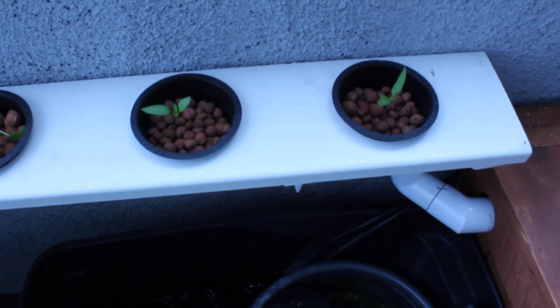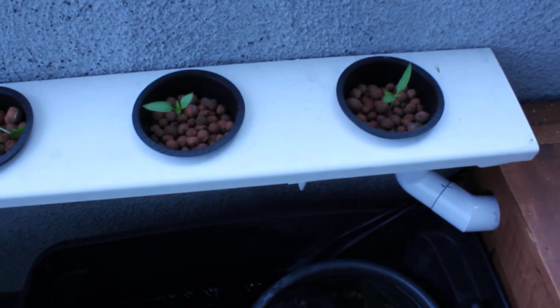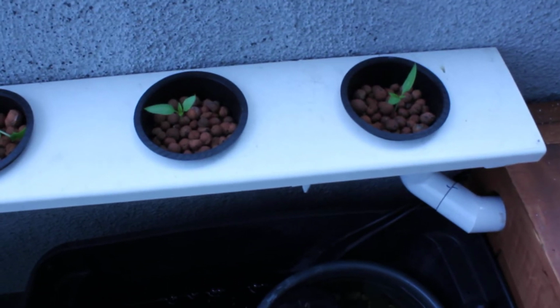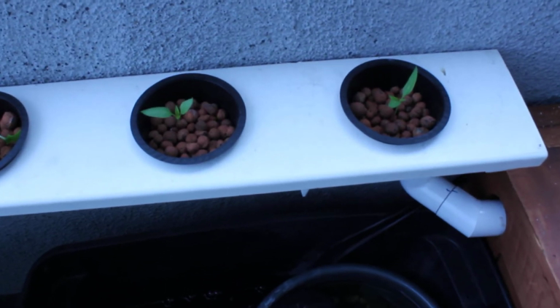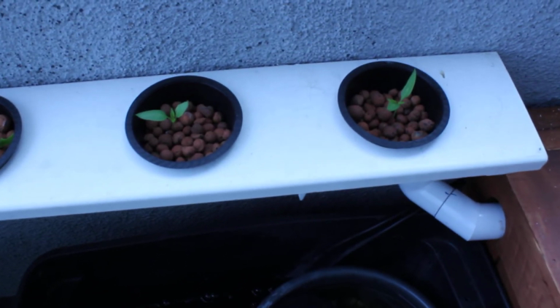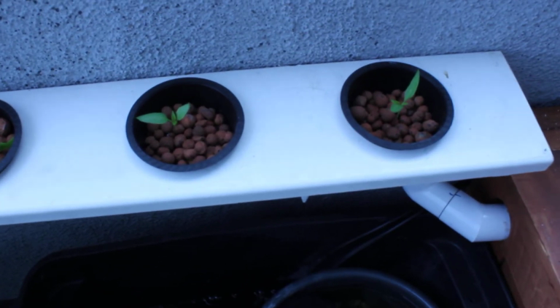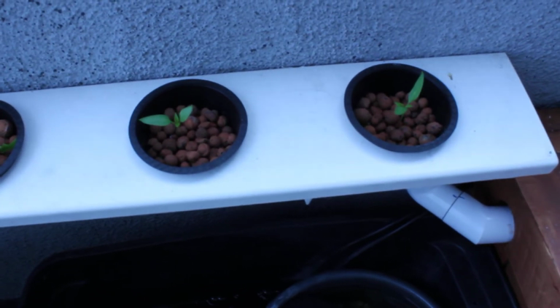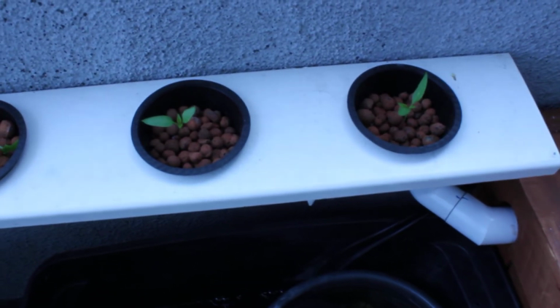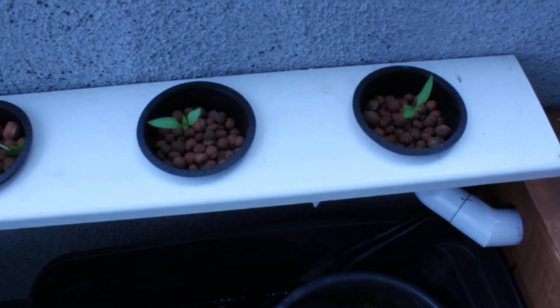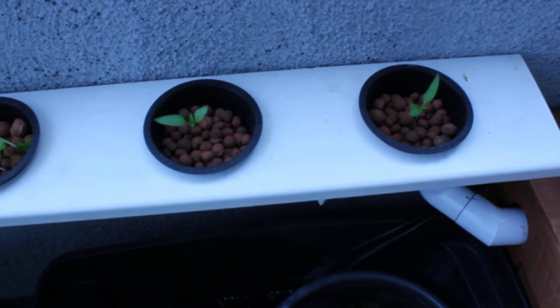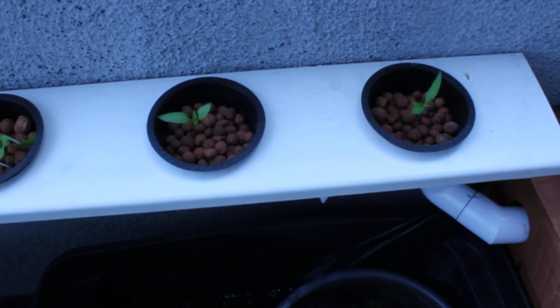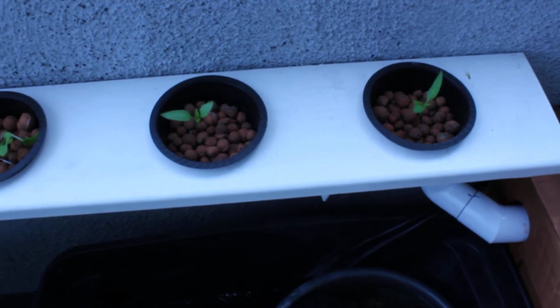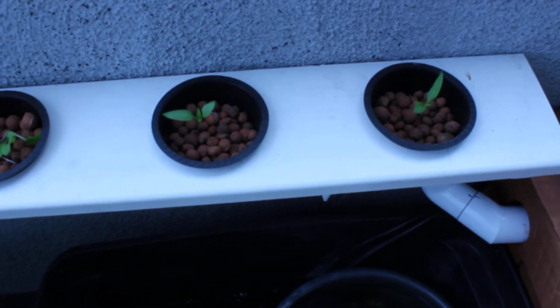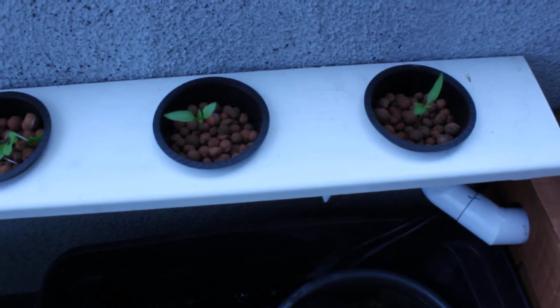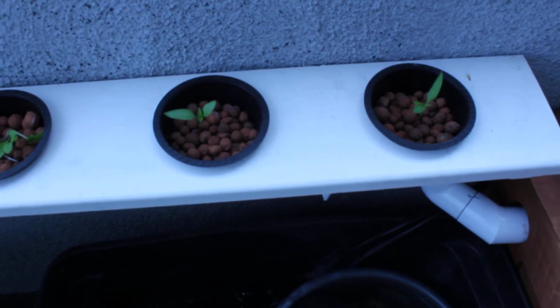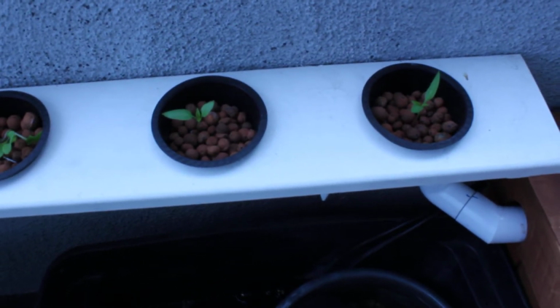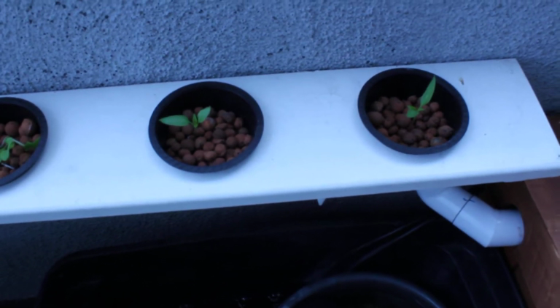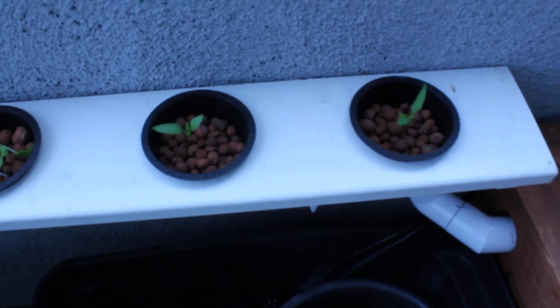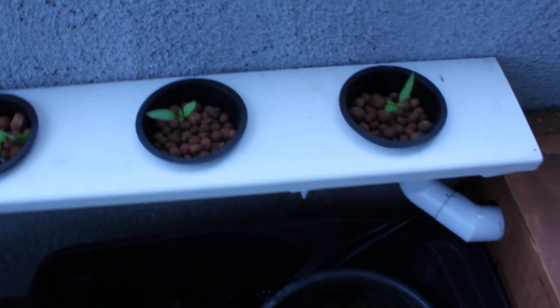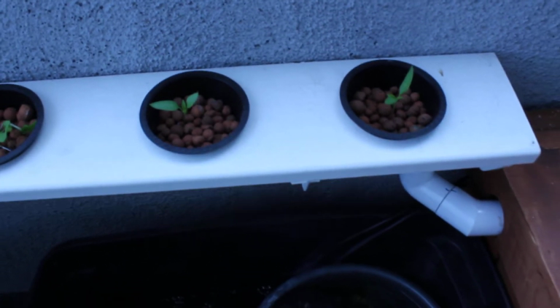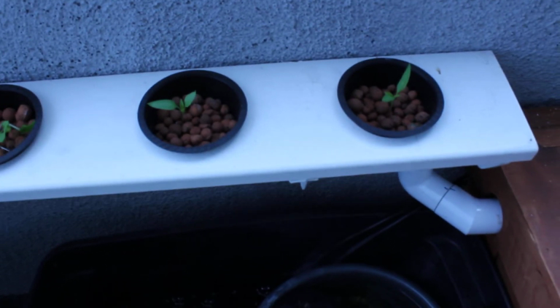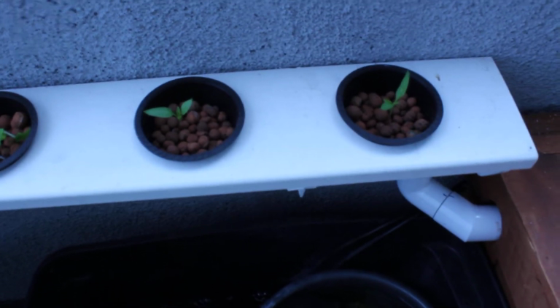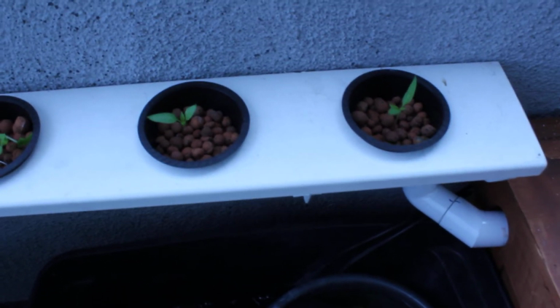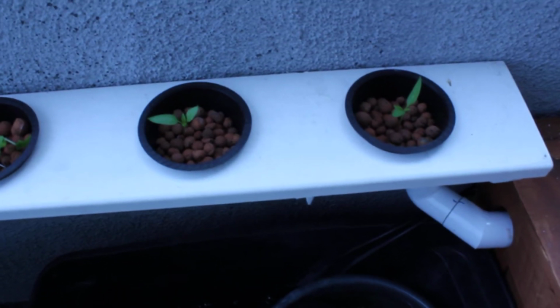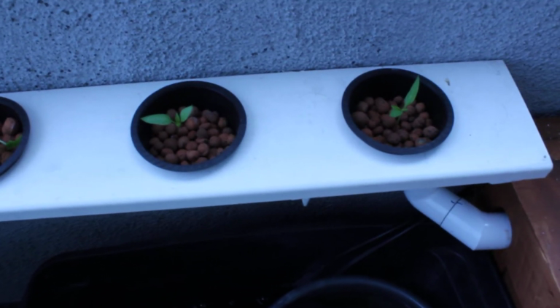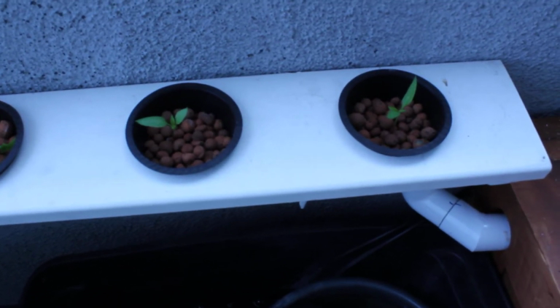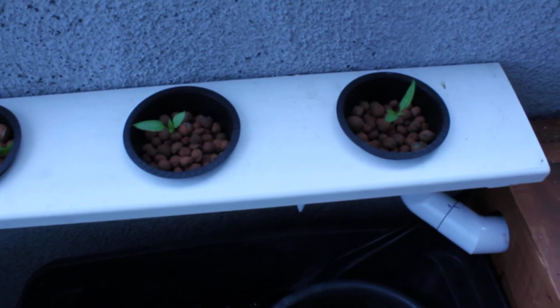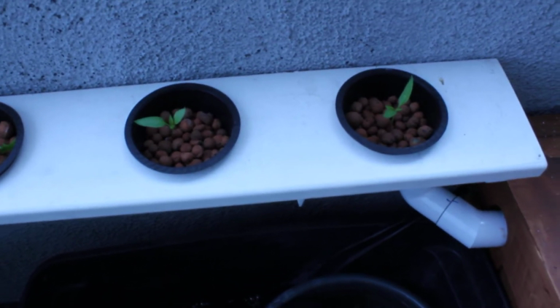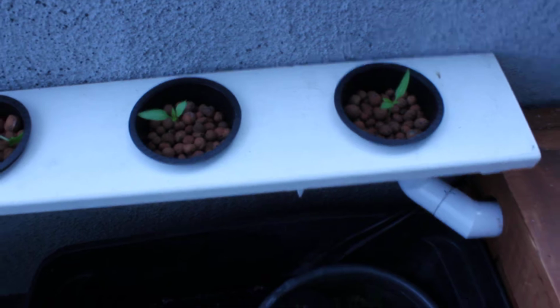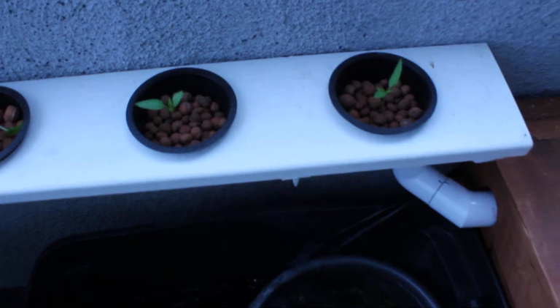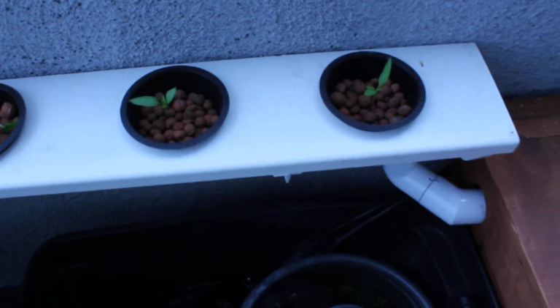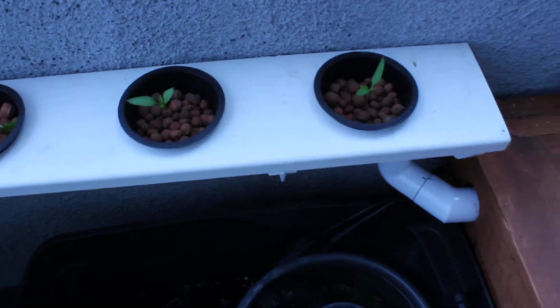Here's the two bell pepper plants. They've got two new leaves too. They're doing okay.